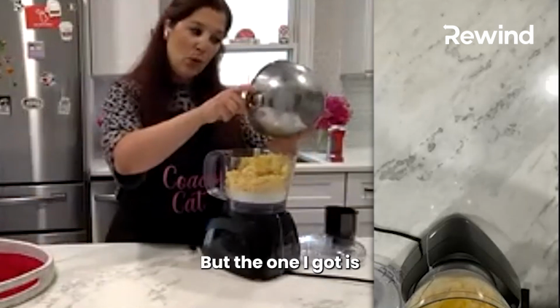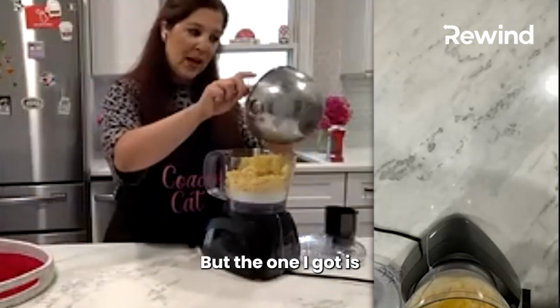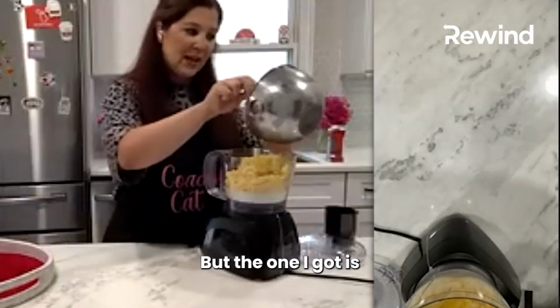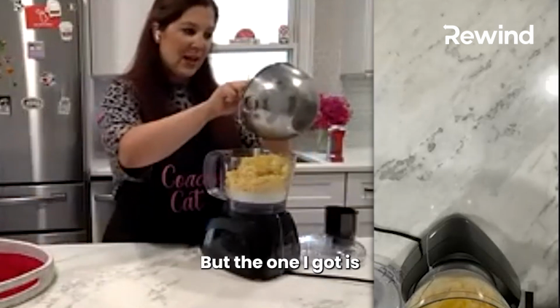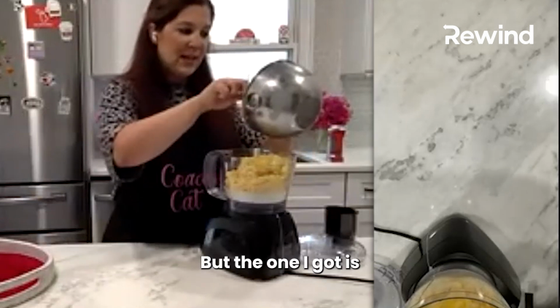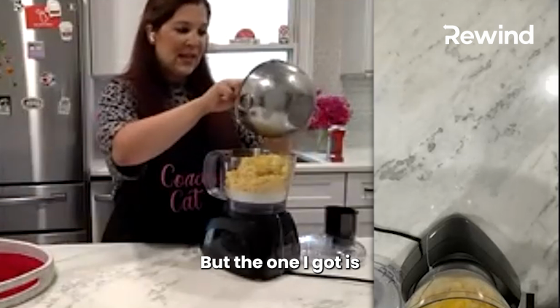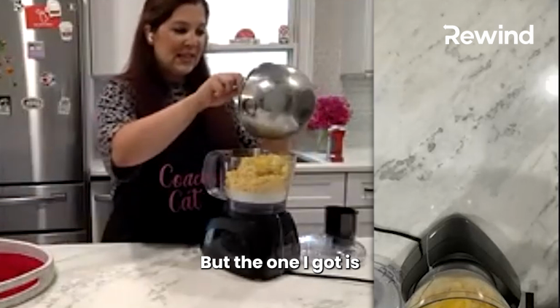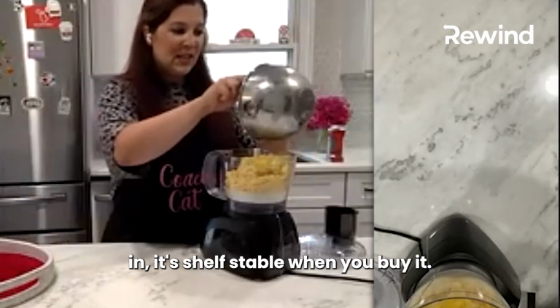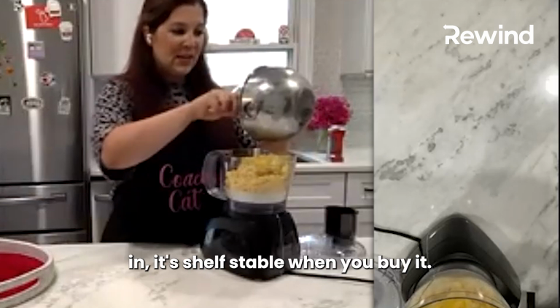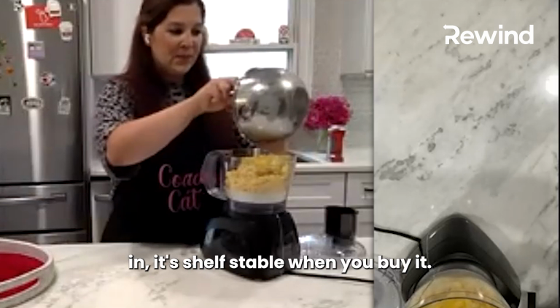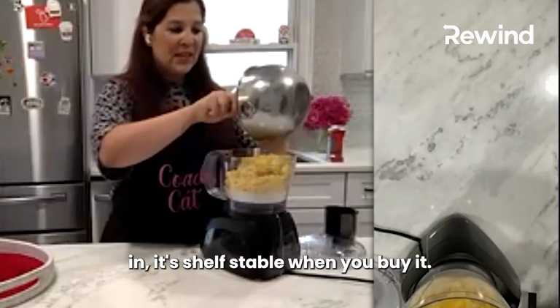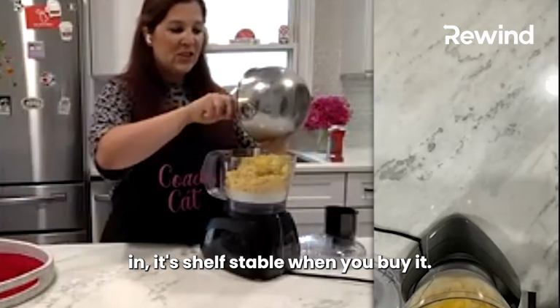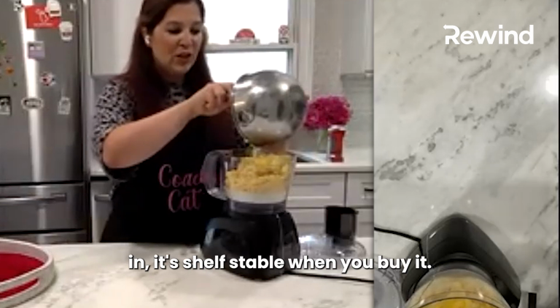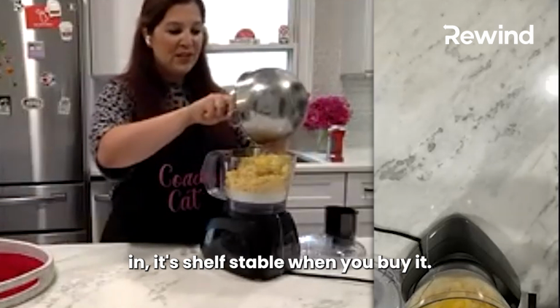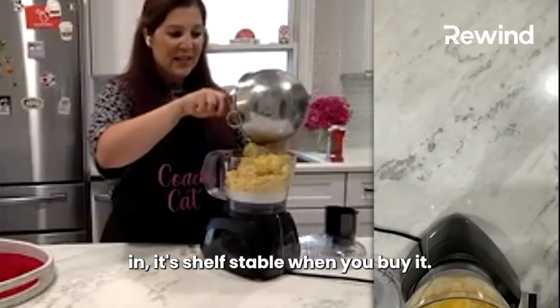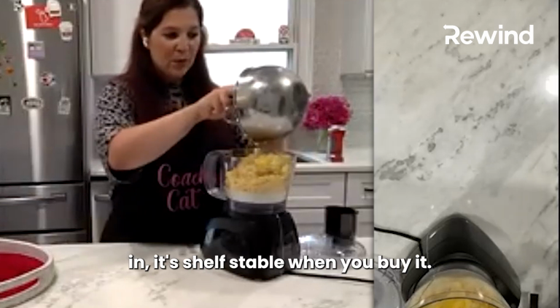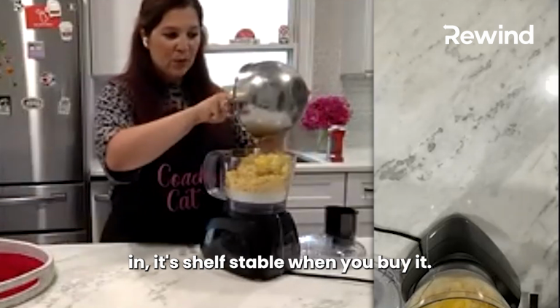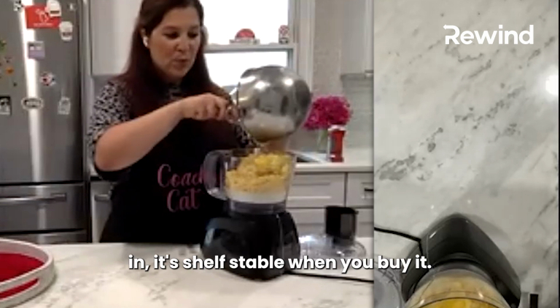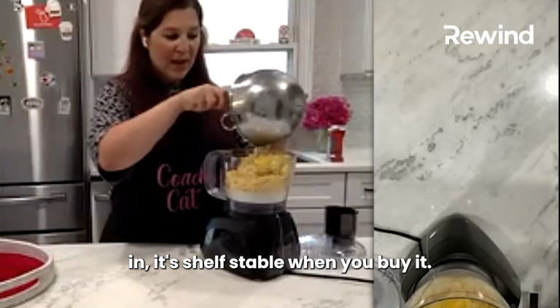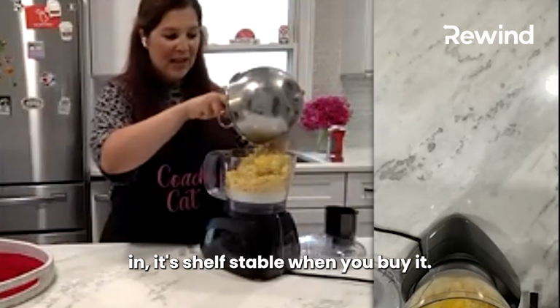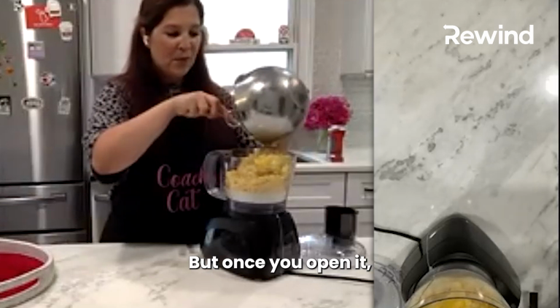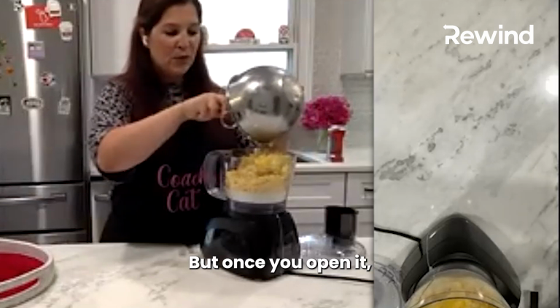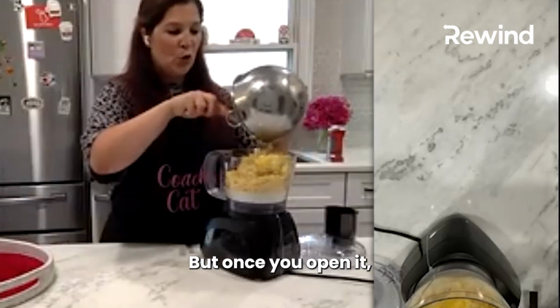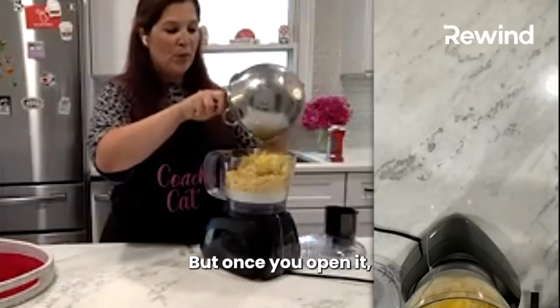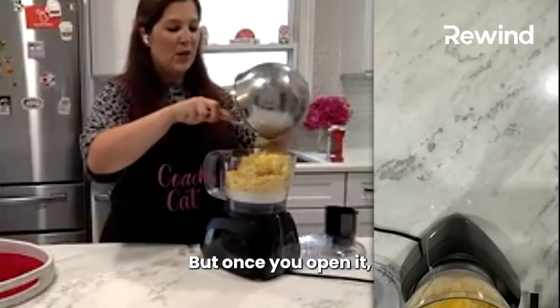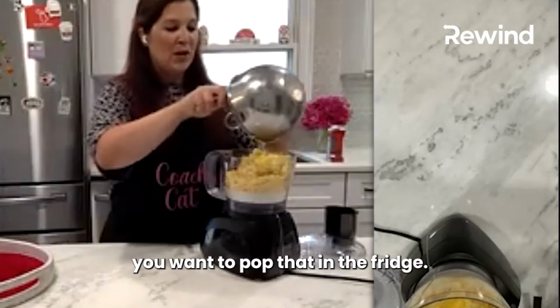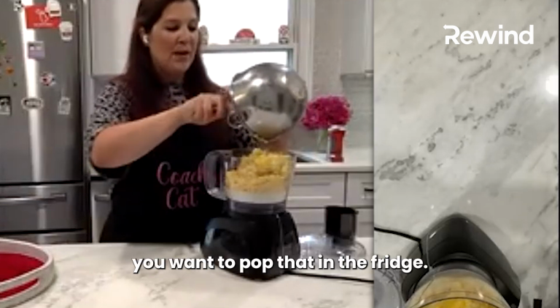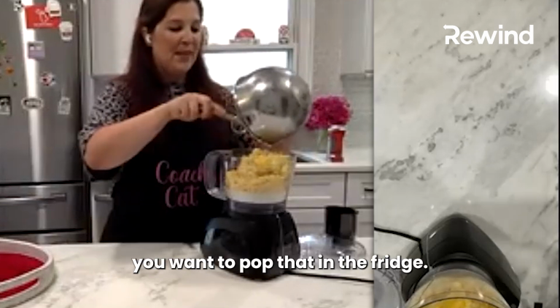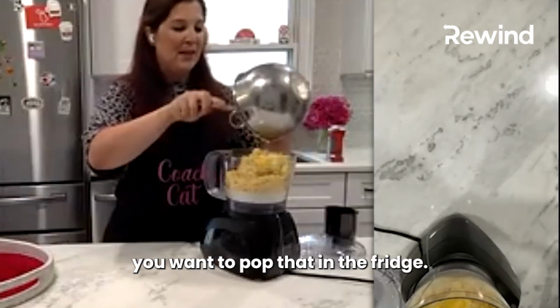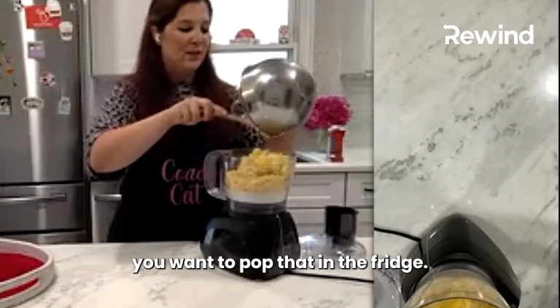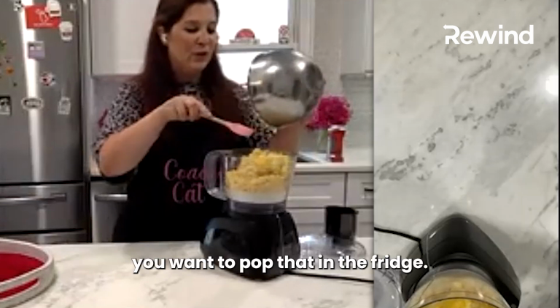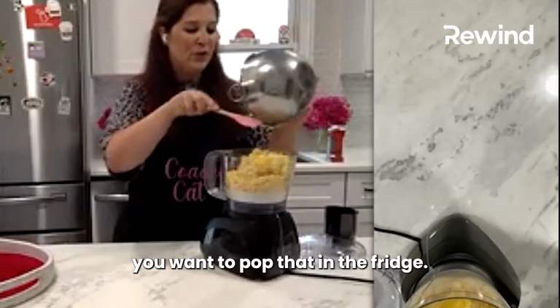The one I got is shelf-stable when you buy it, but once you open it, you want to pop that in the fridge.